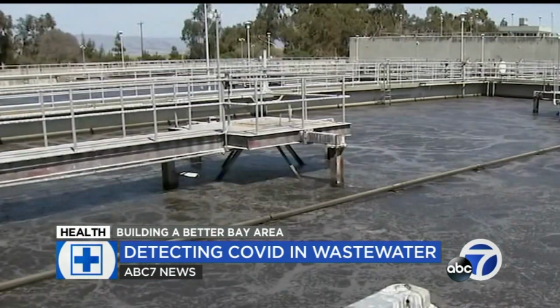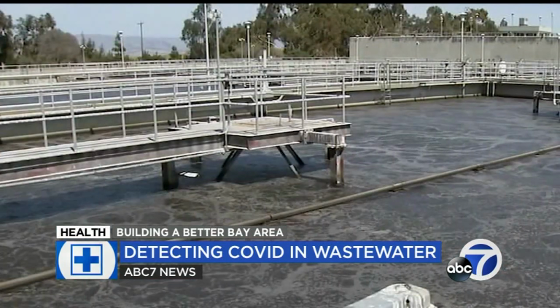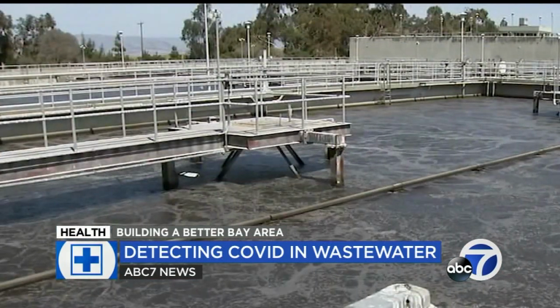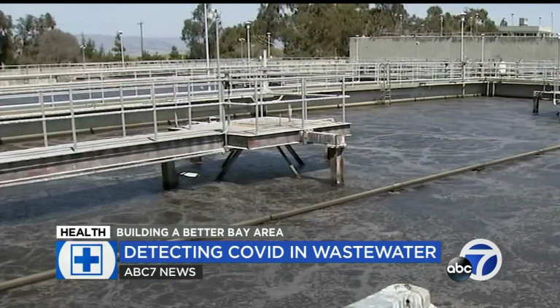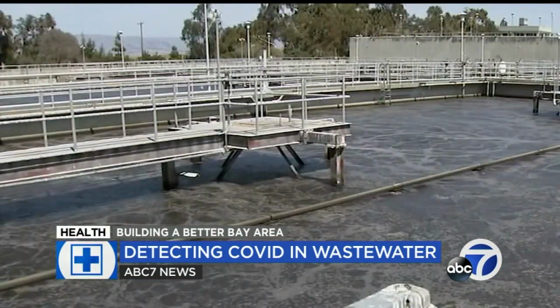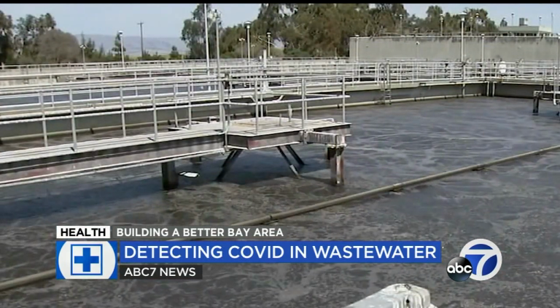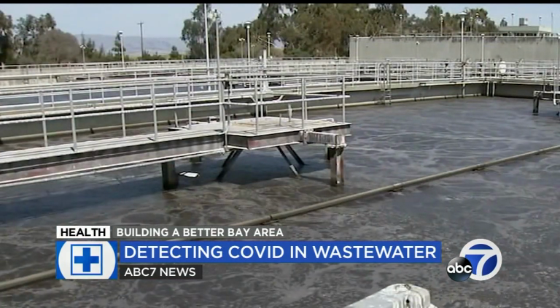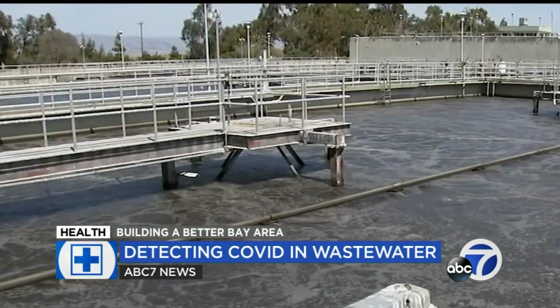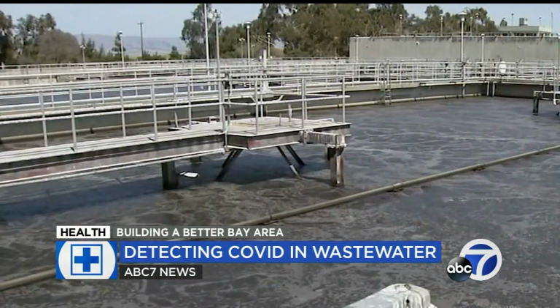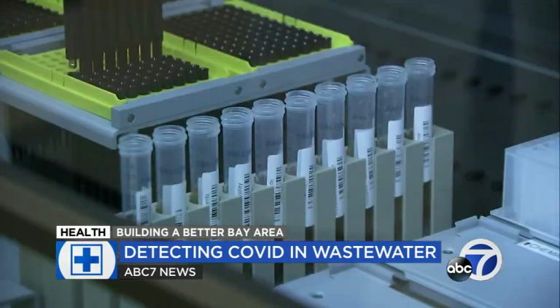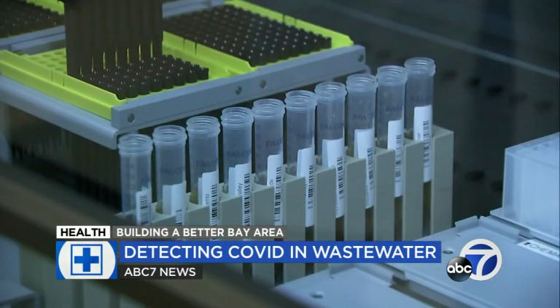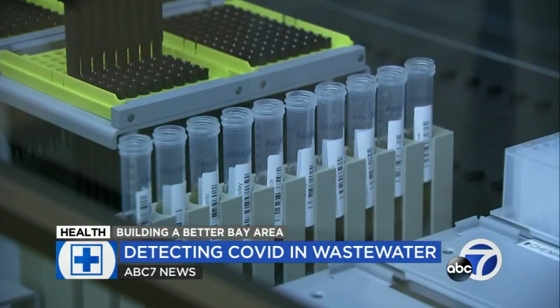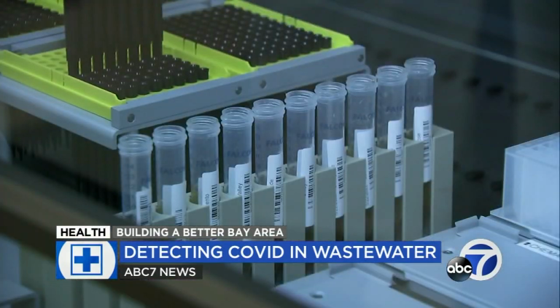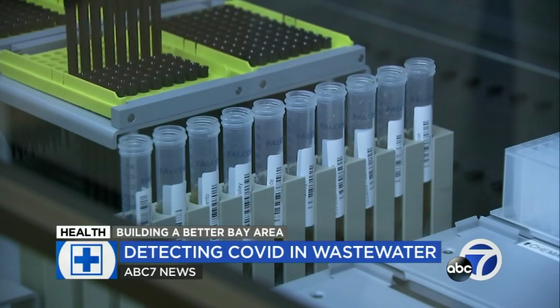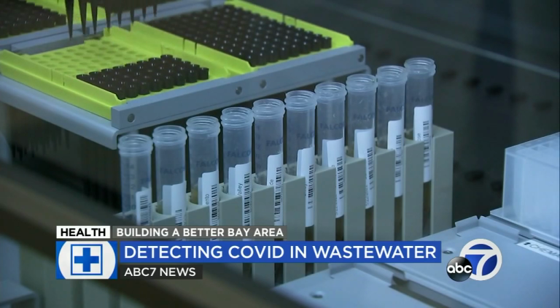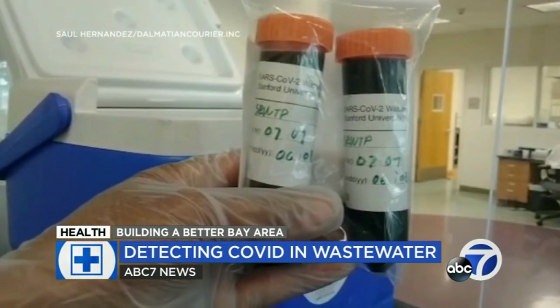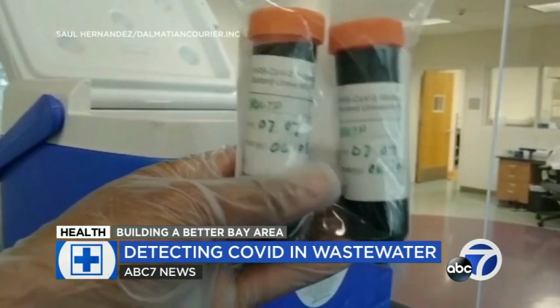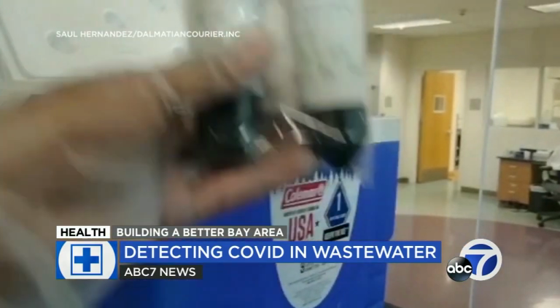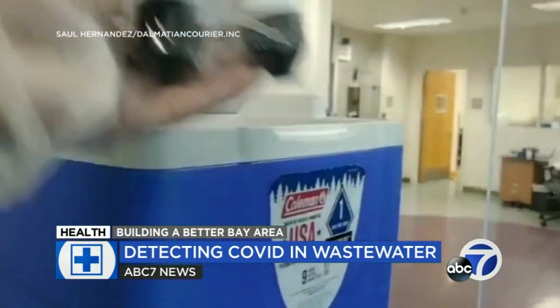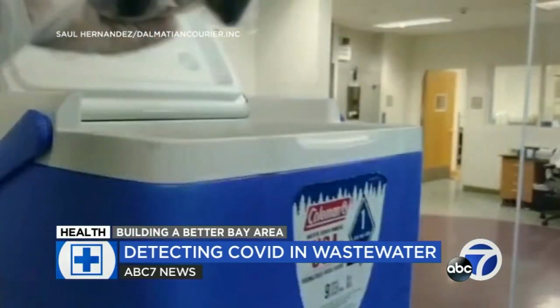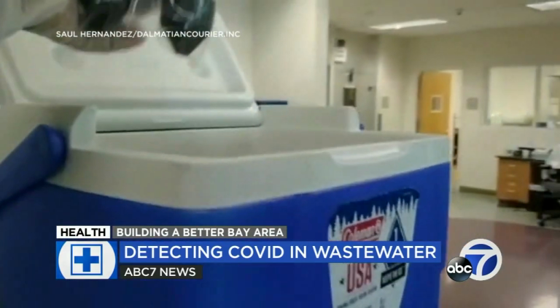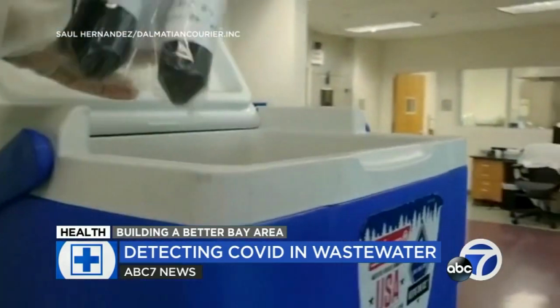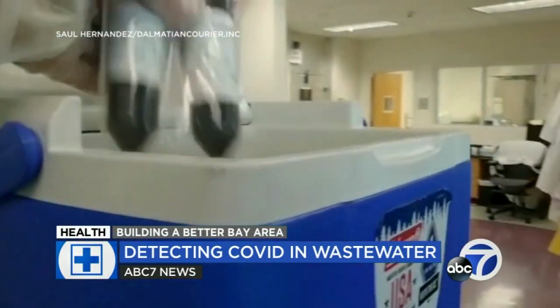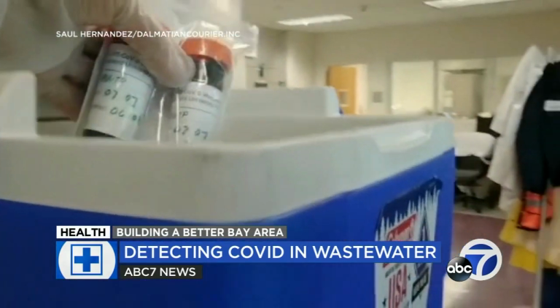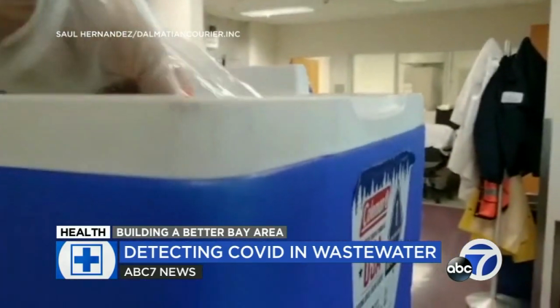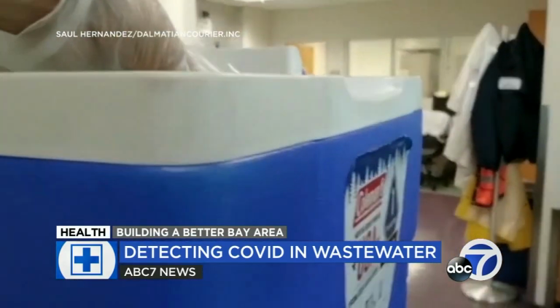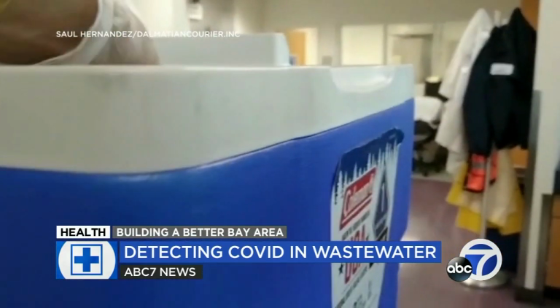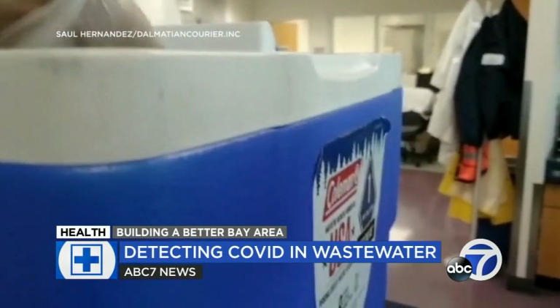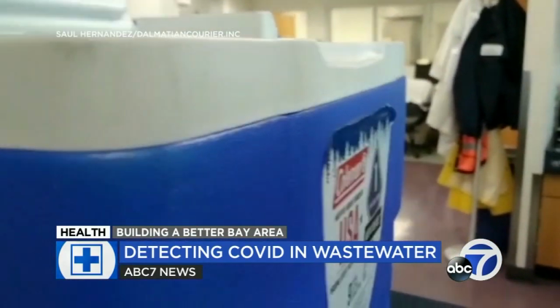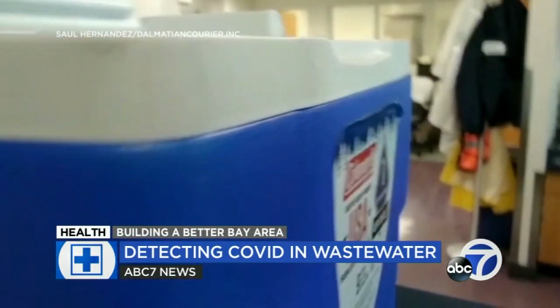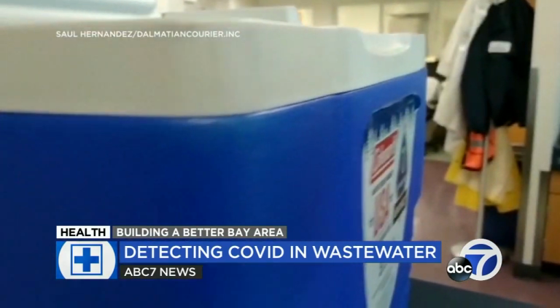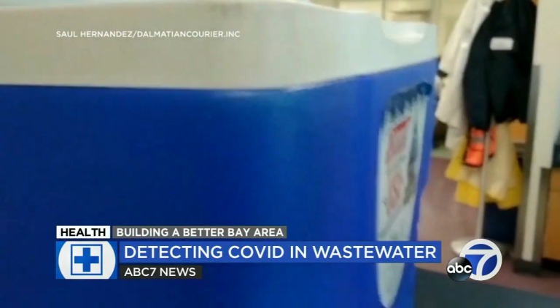So next time you think about how COVID data is collected, just know it's one flush away. It's ready to go.